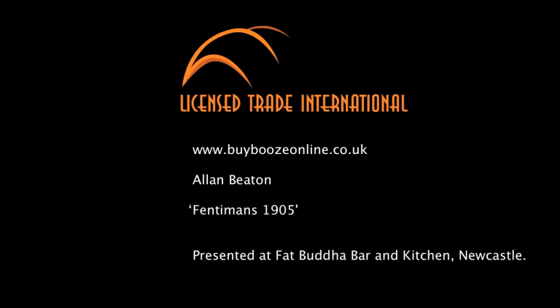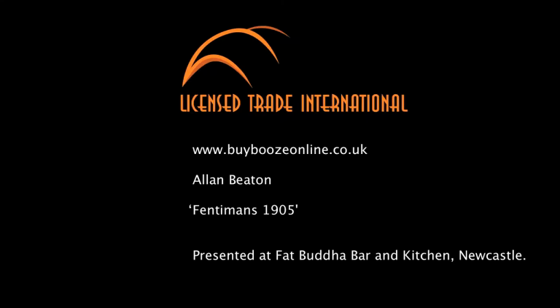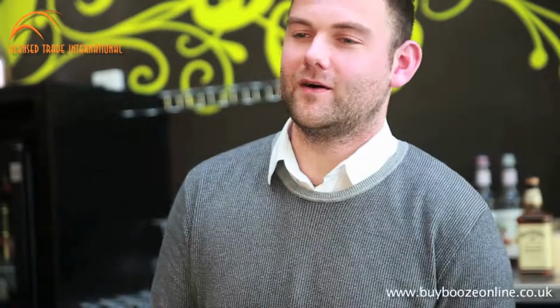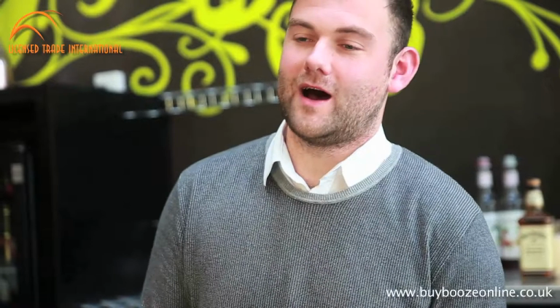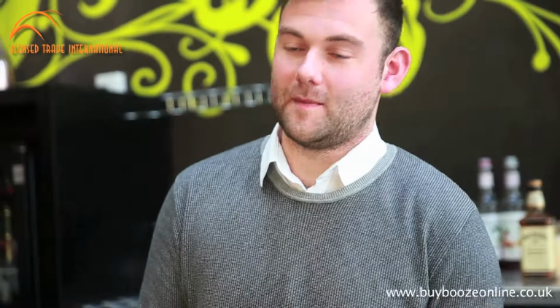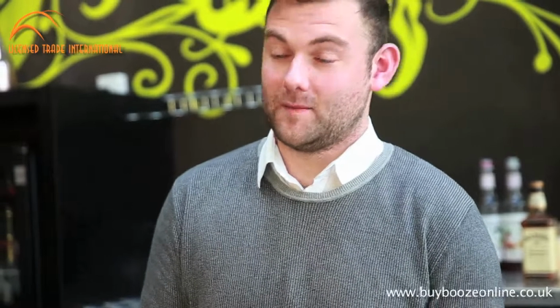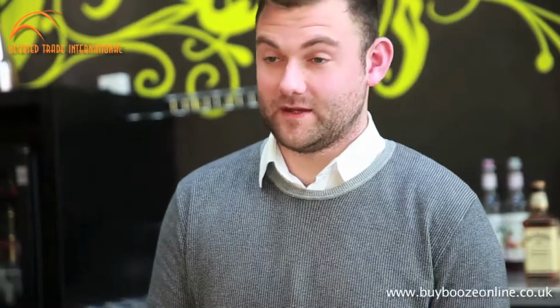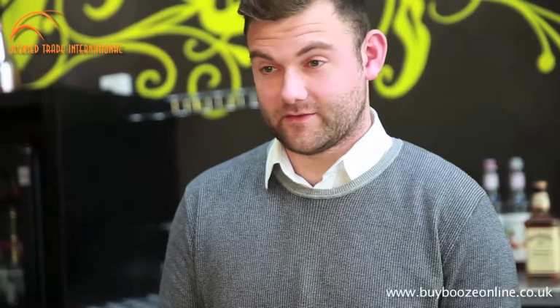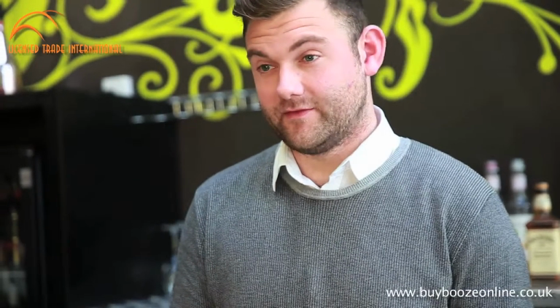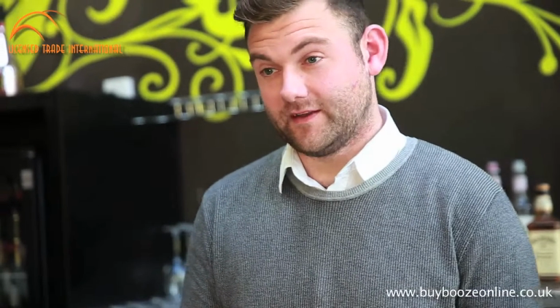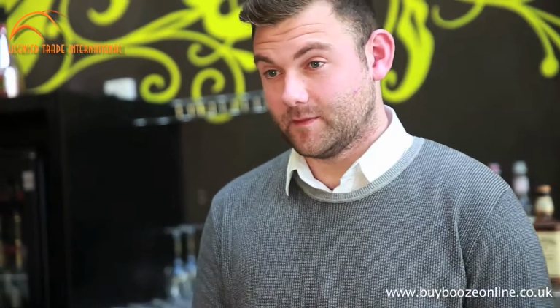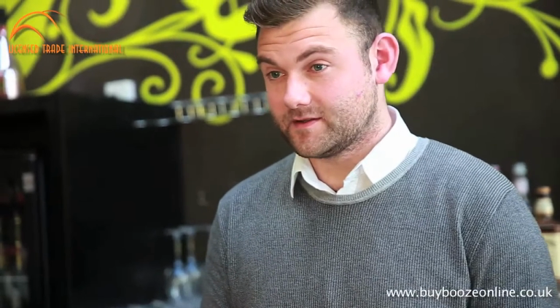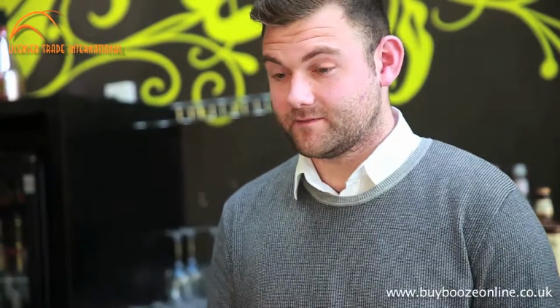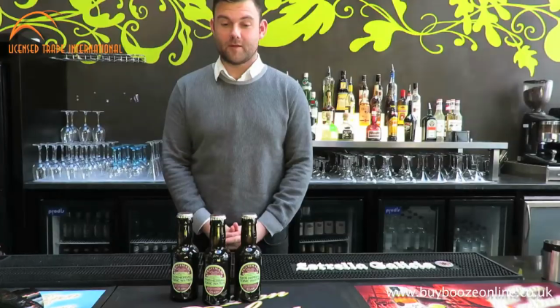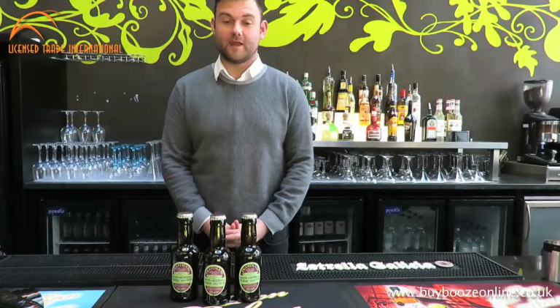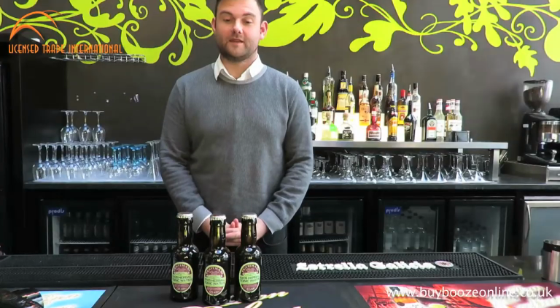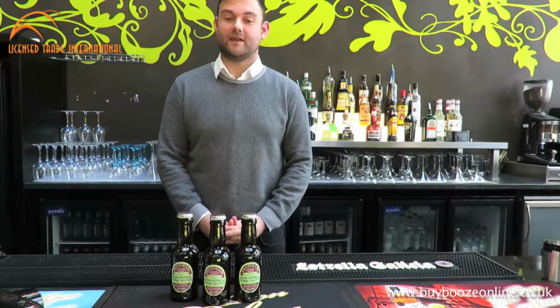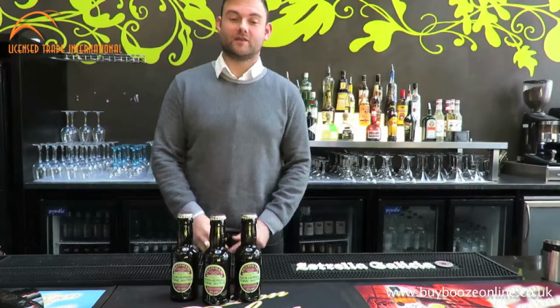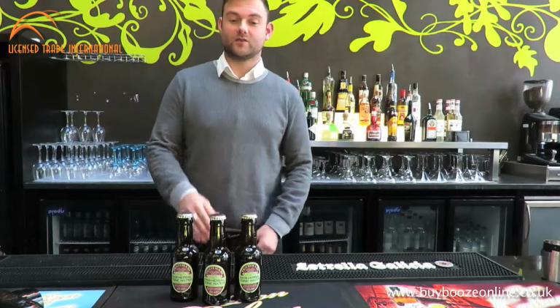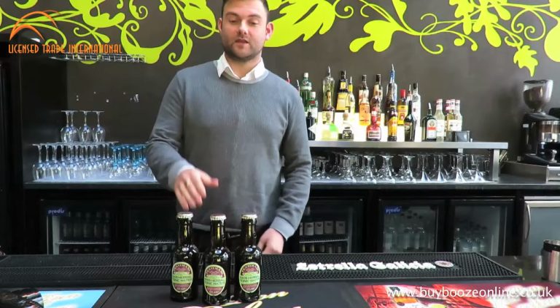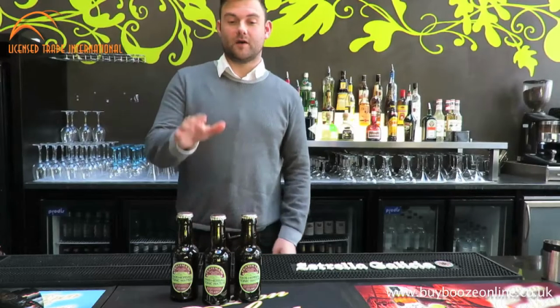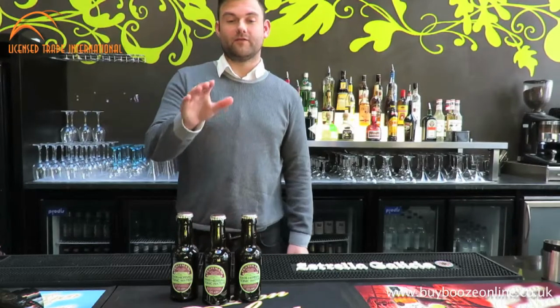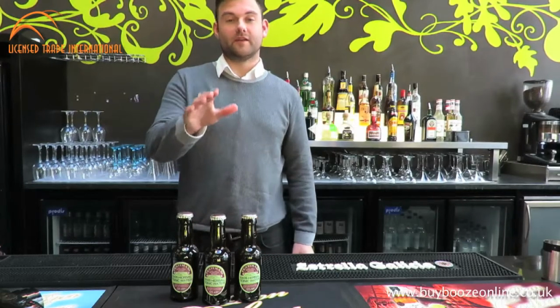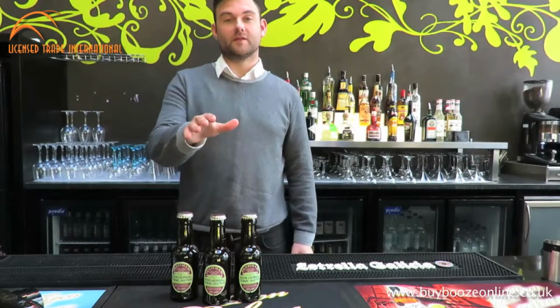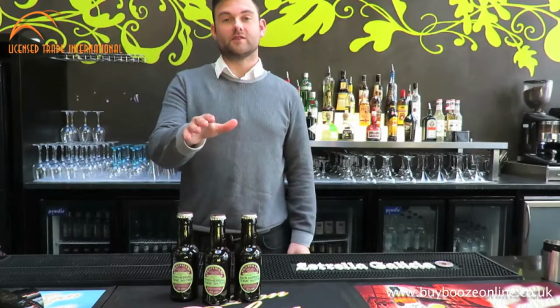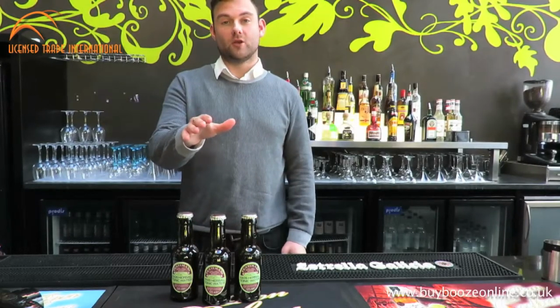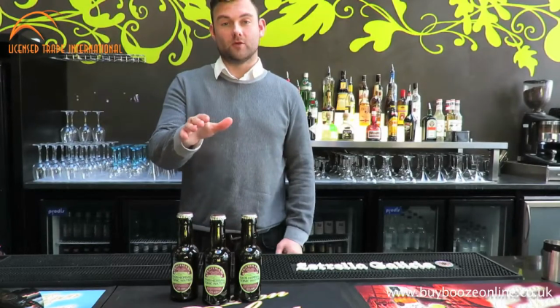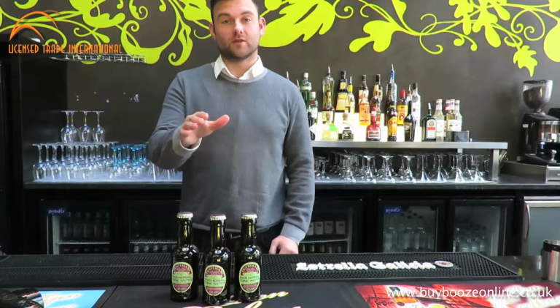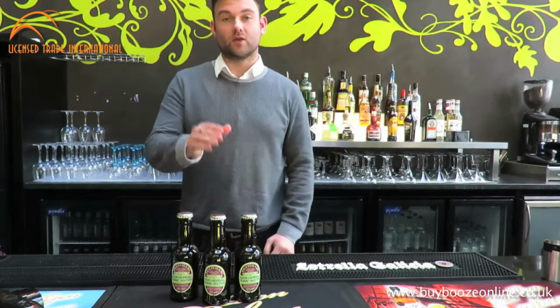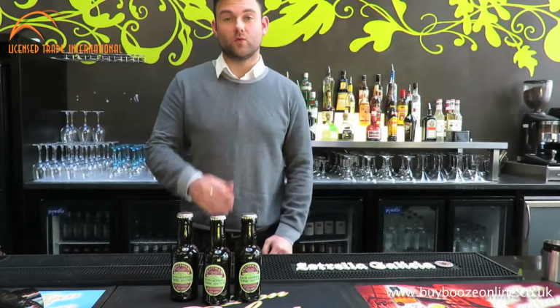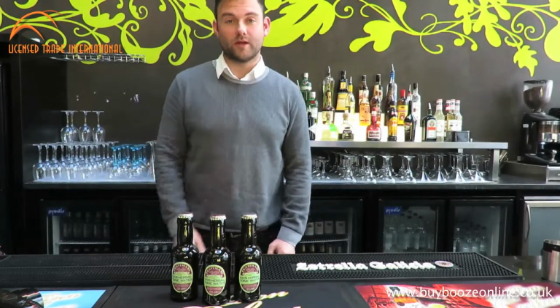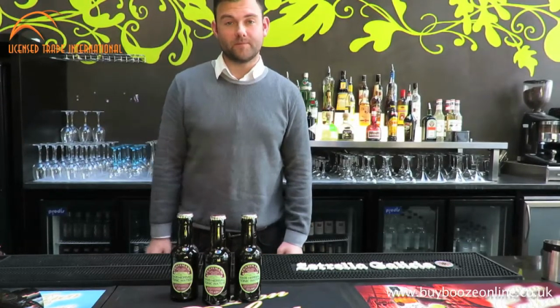Hello, I'm Alan Beaton from Fentimans. I'm here today to talk to you about Fentimans Herbal Tonic Water.